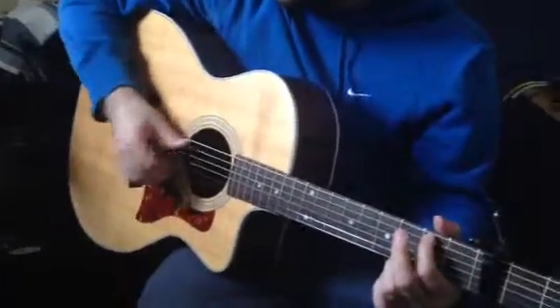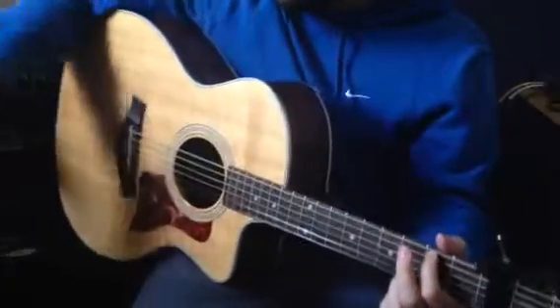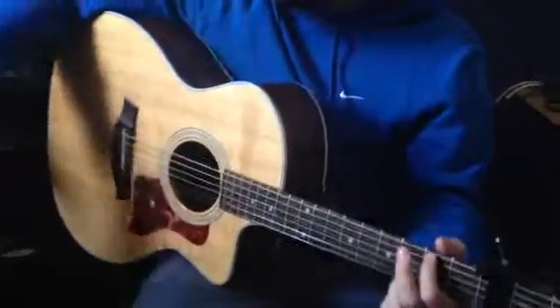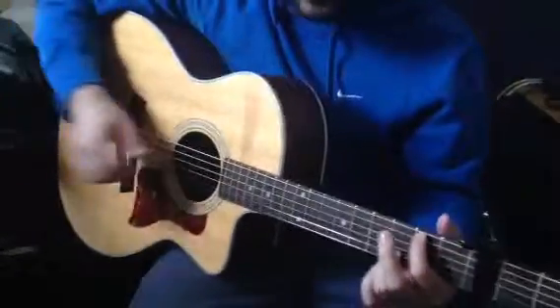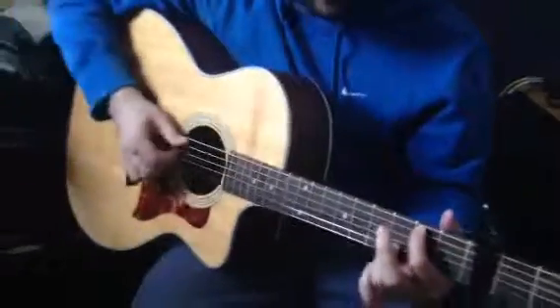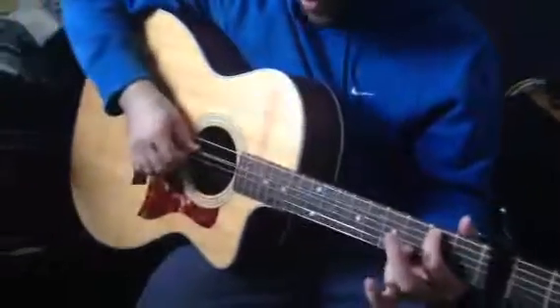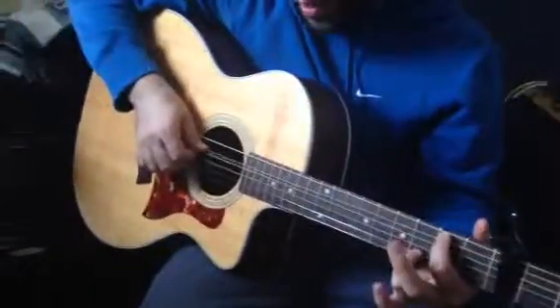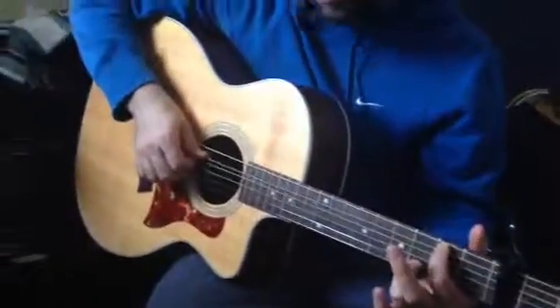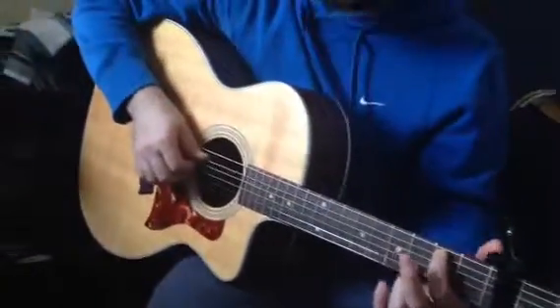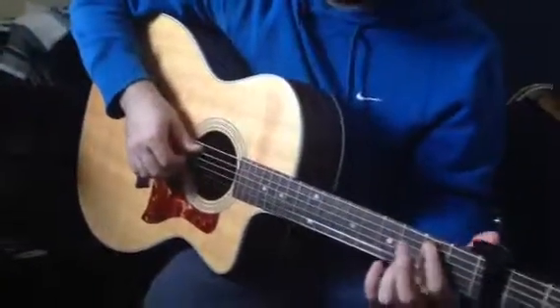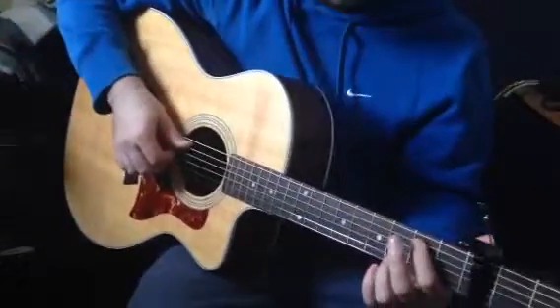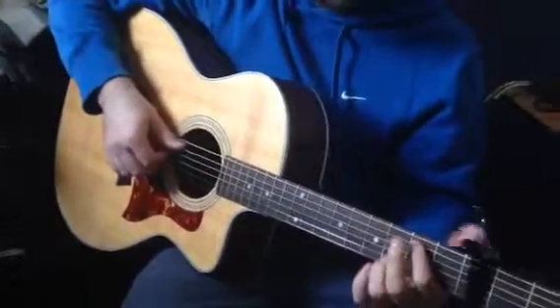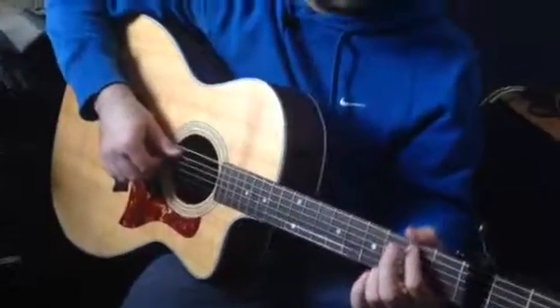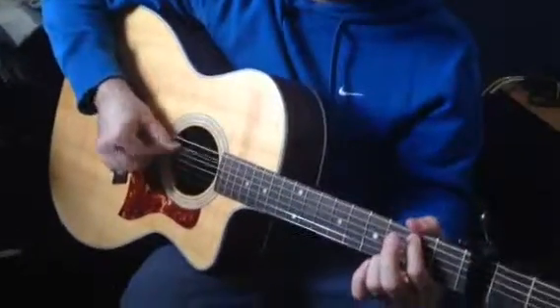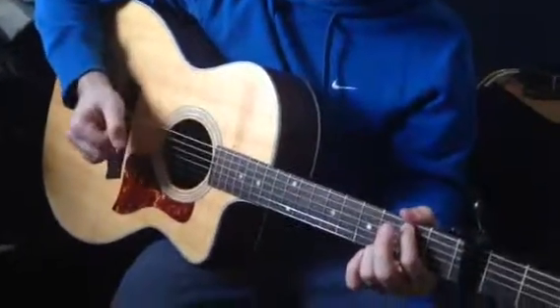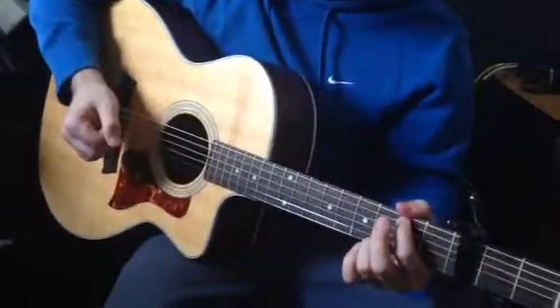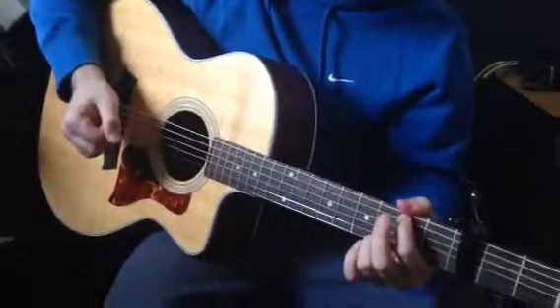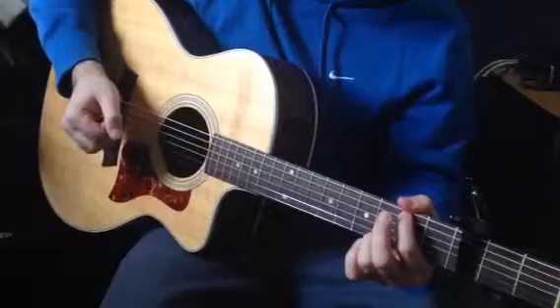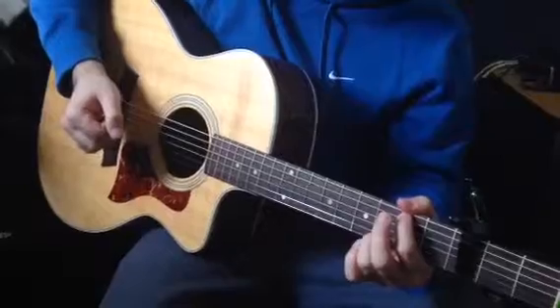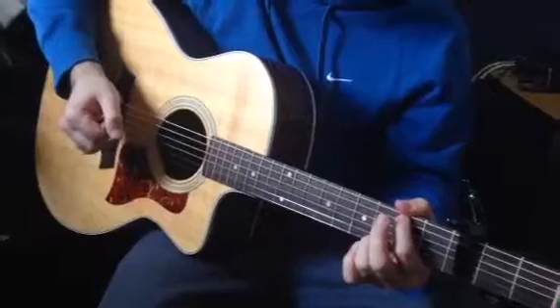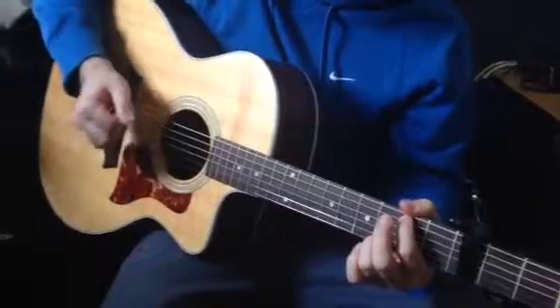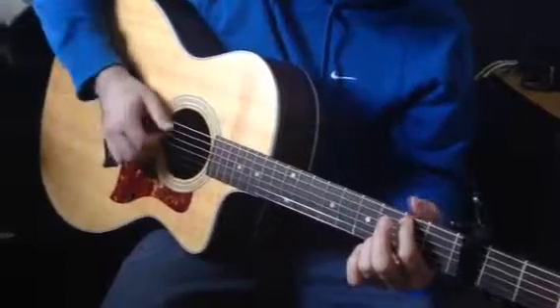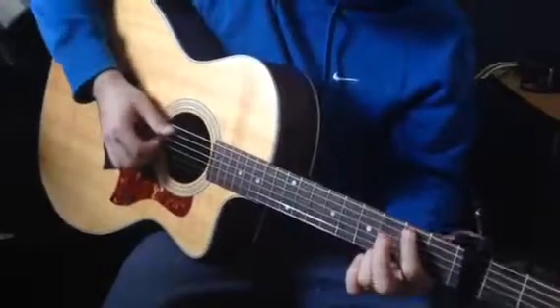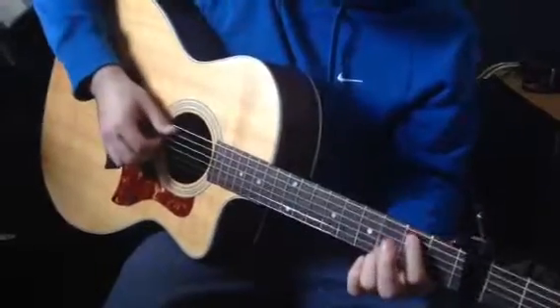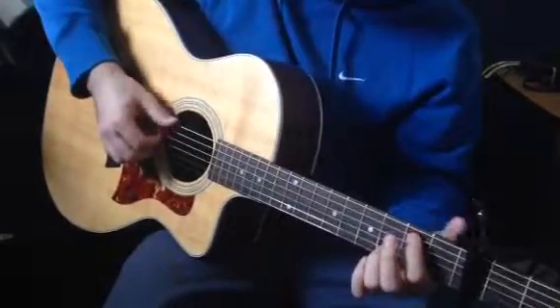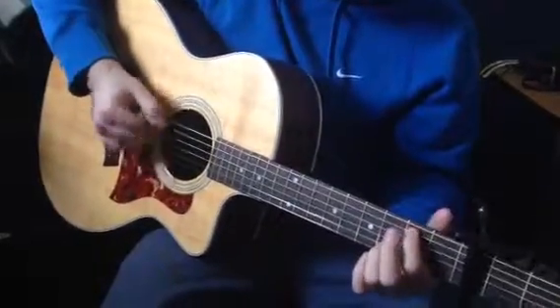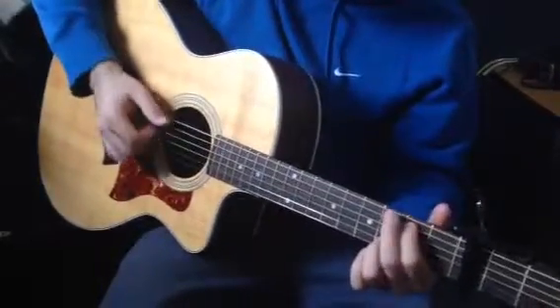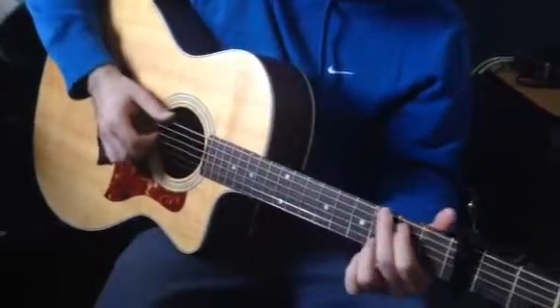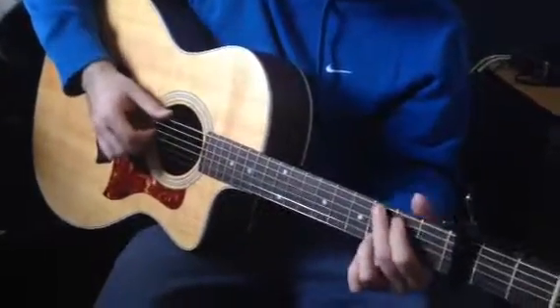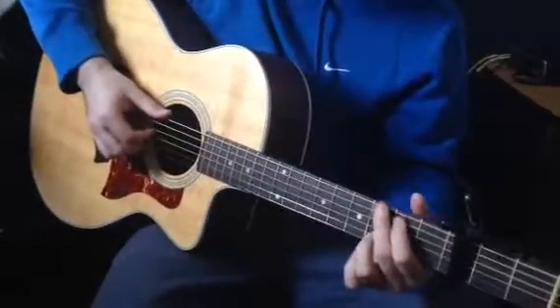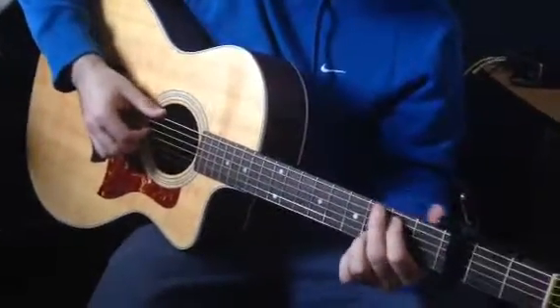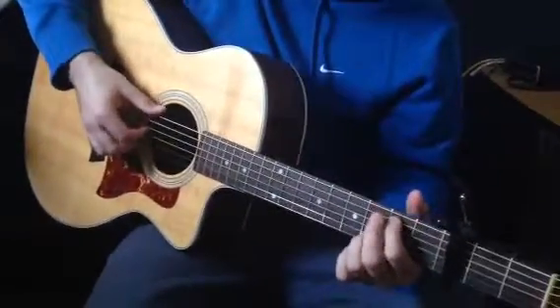And then for that G over B, our root is the B. So, the whole thing together so far.